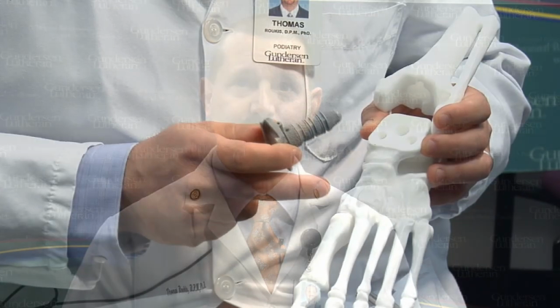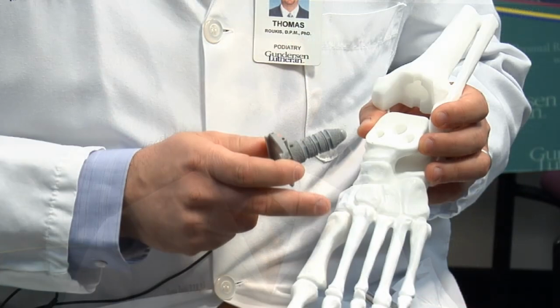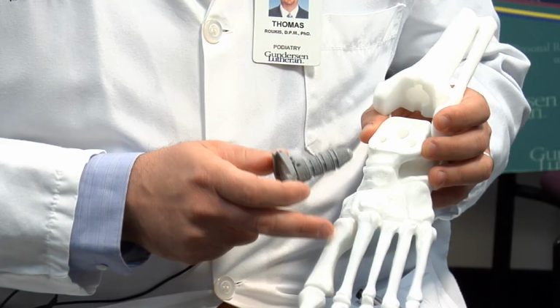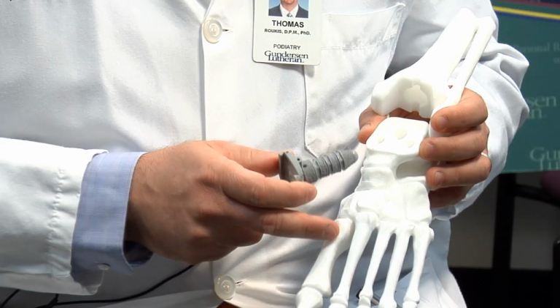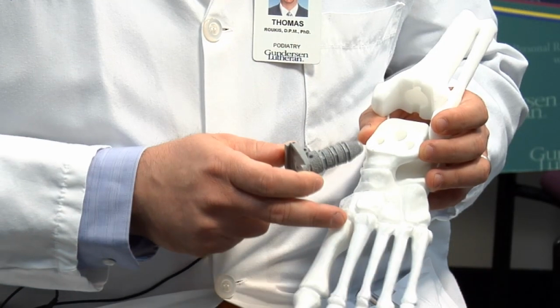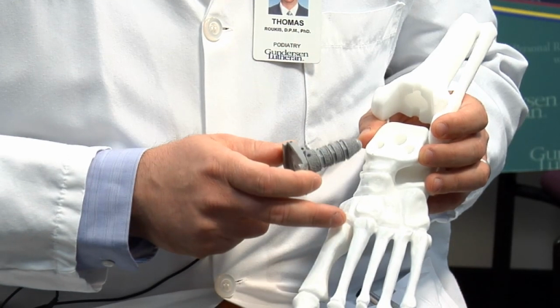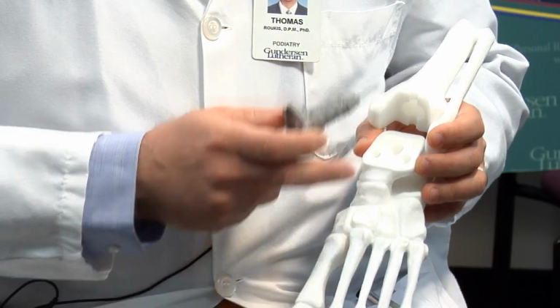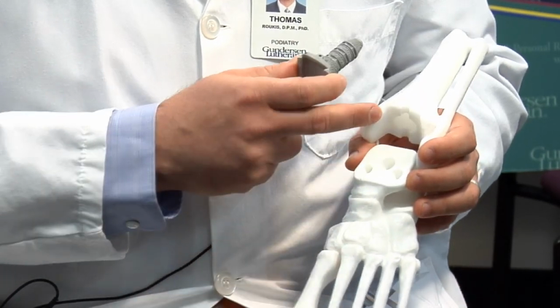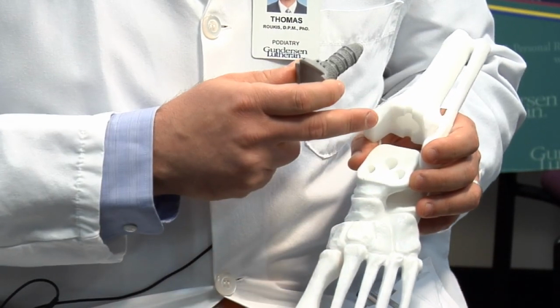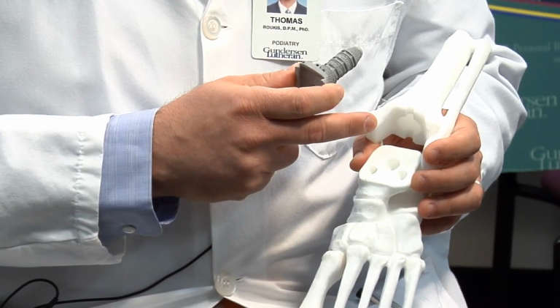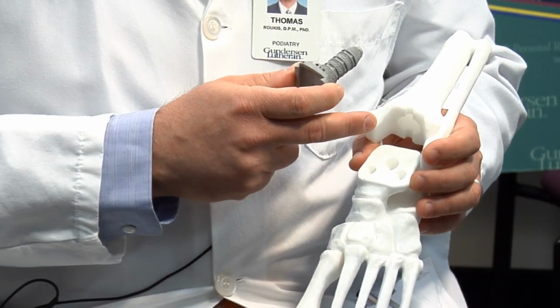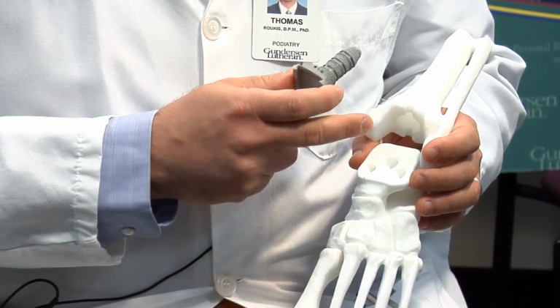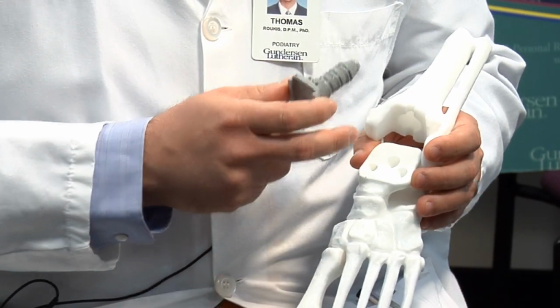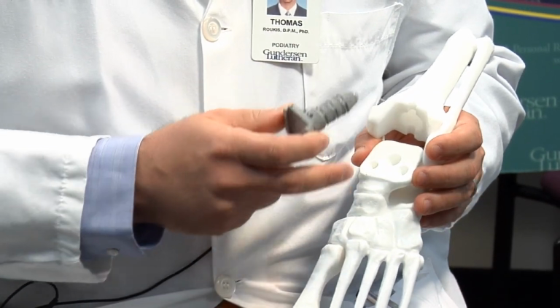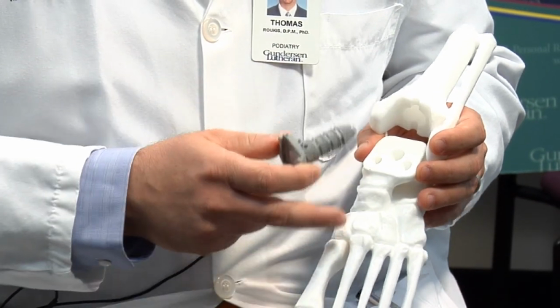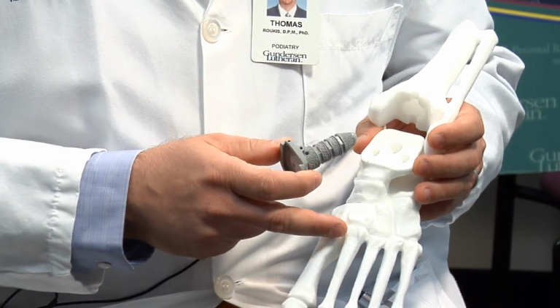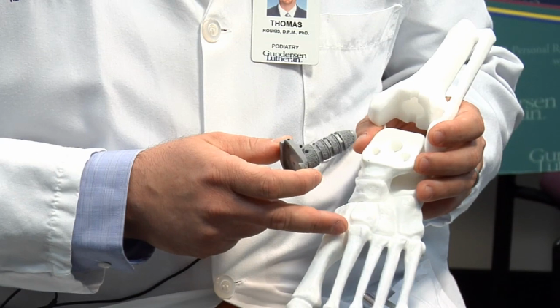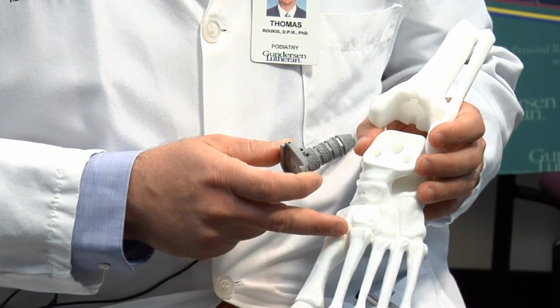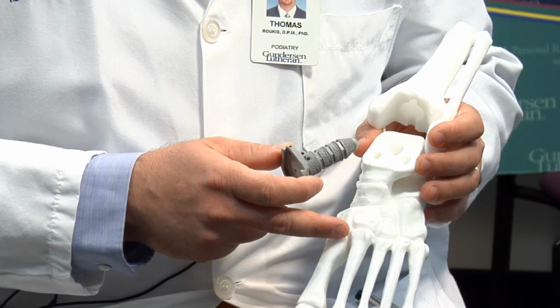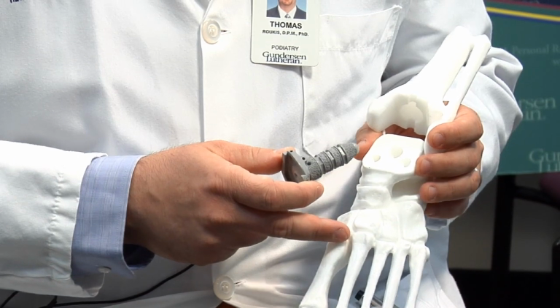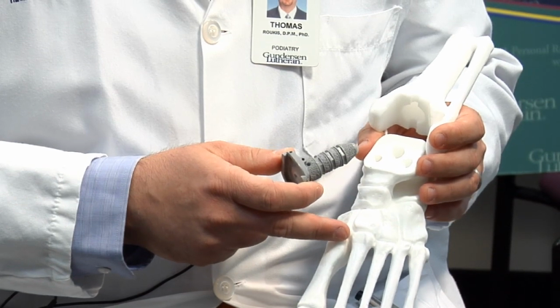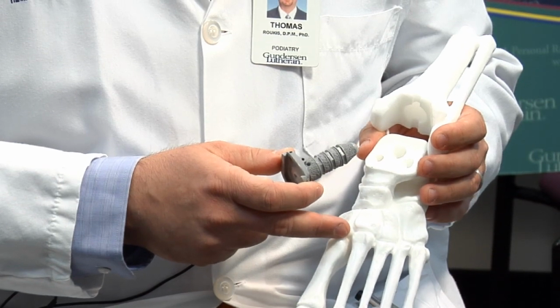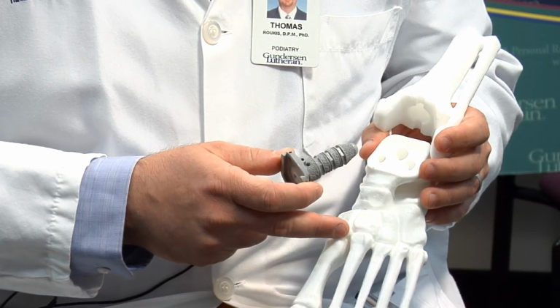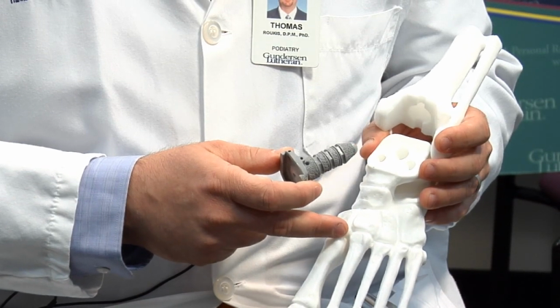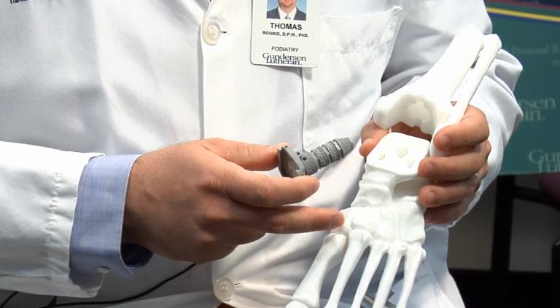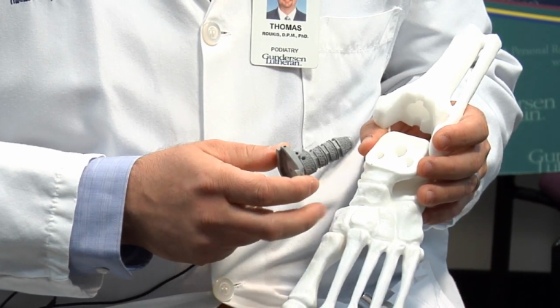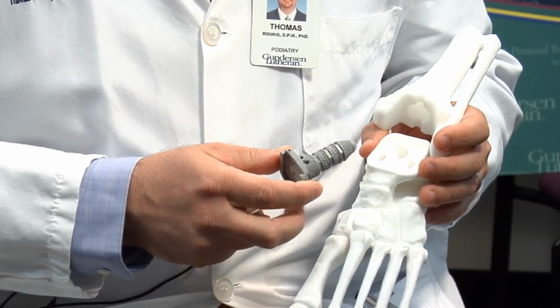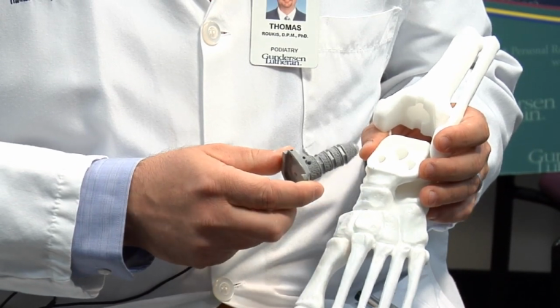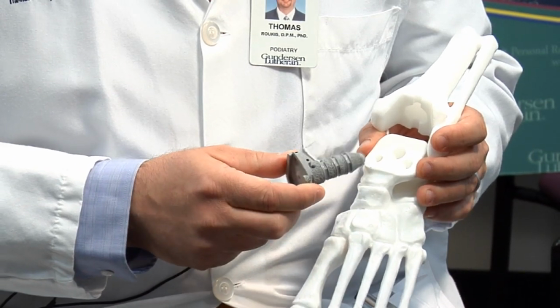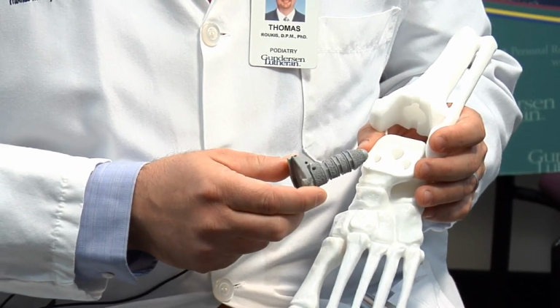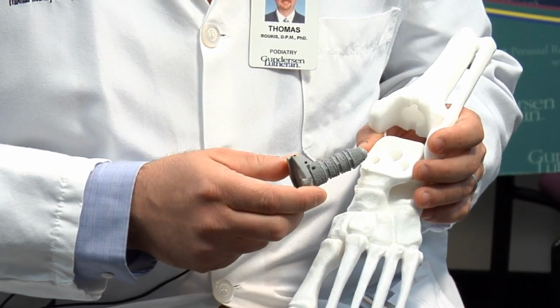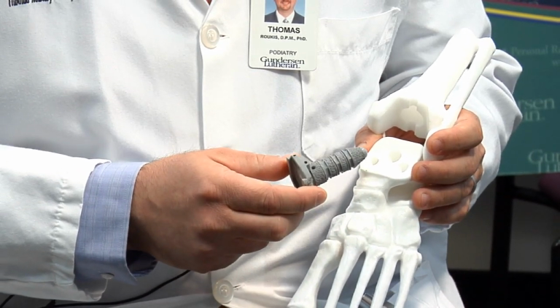Today I'm going to be speaking to you about the Prophecy In-Bone Preoperative Navigation Total Ankle Replacement. This is a model of a foot and an ankle, and I'm going to demonstrate the in-bone total ankle replacement.